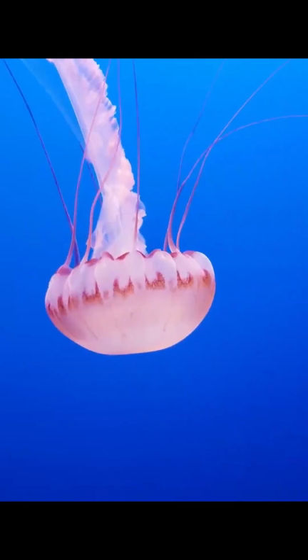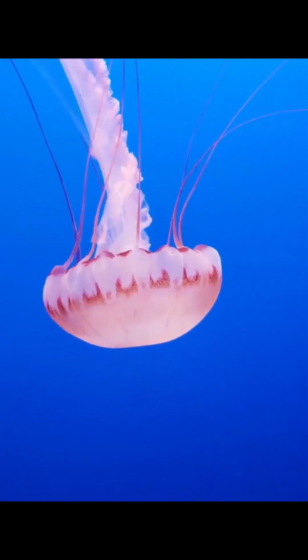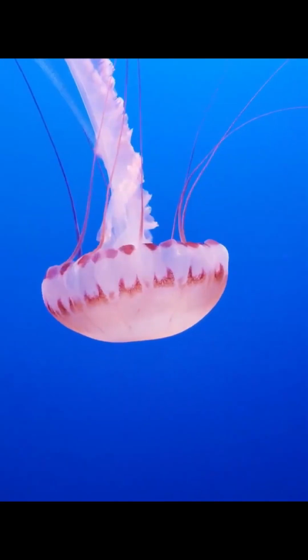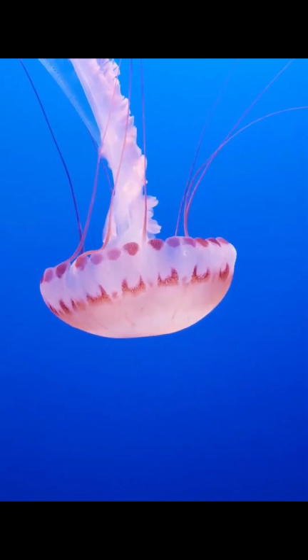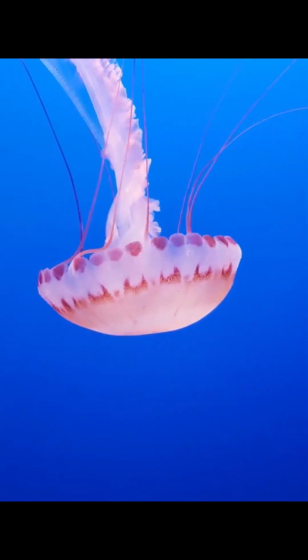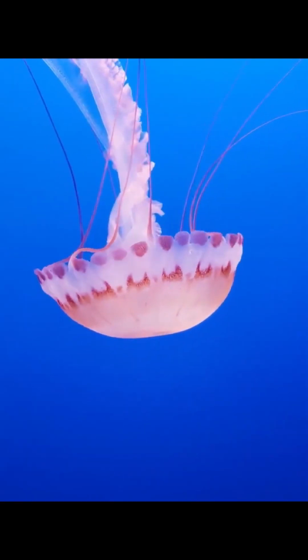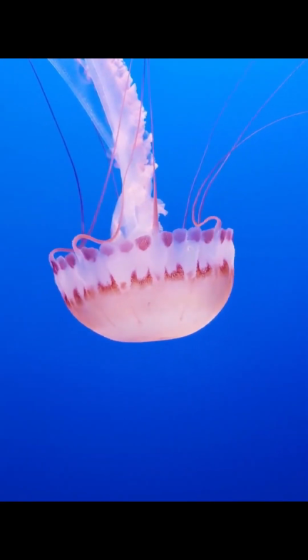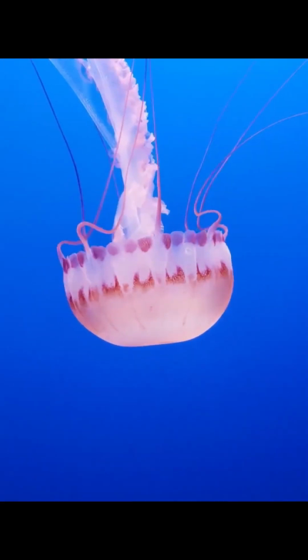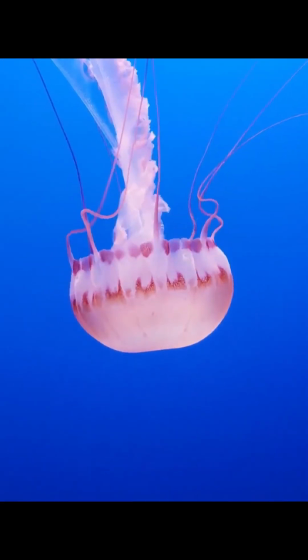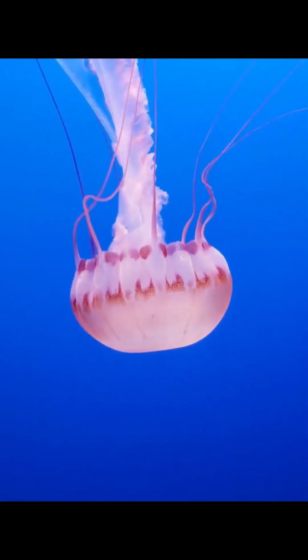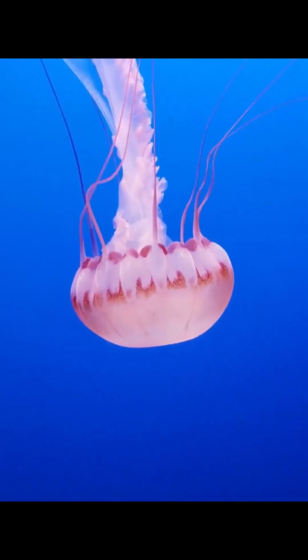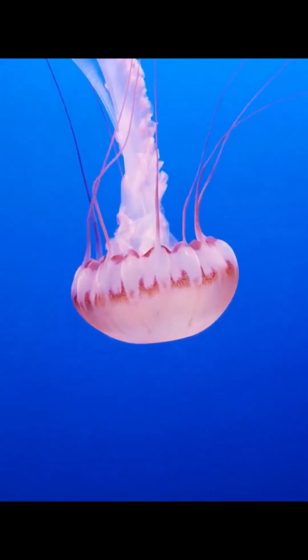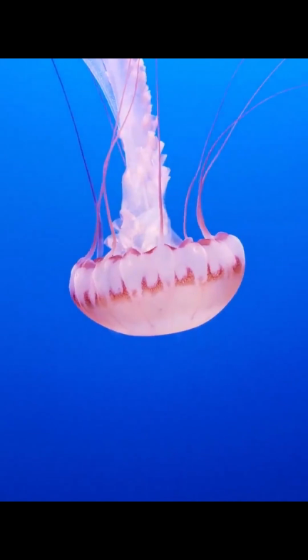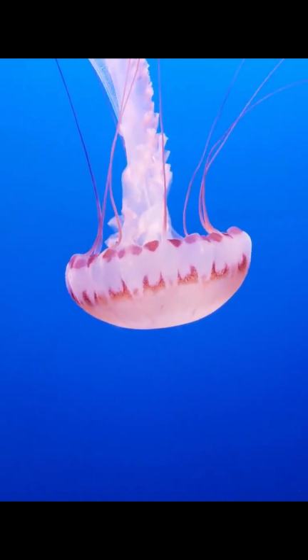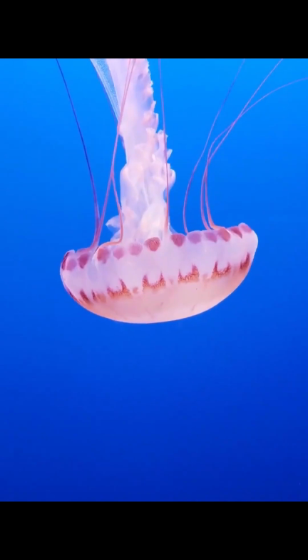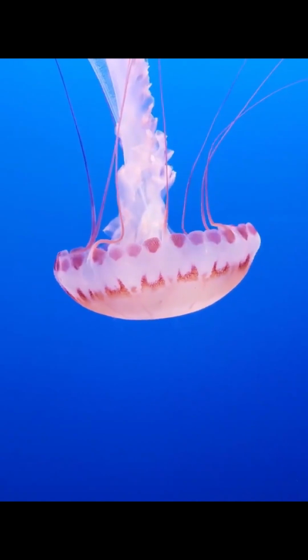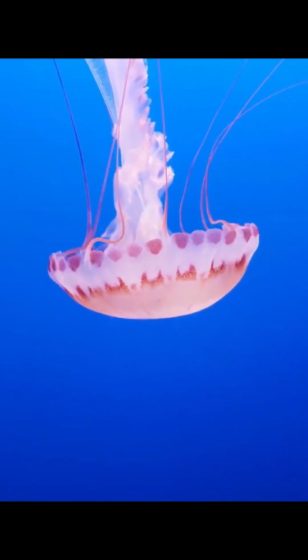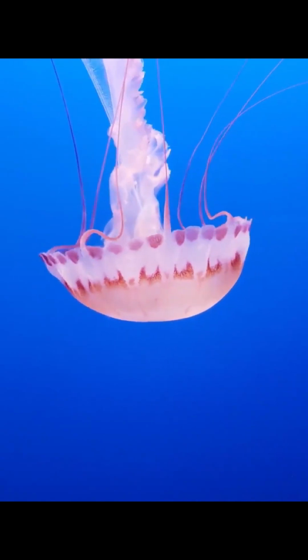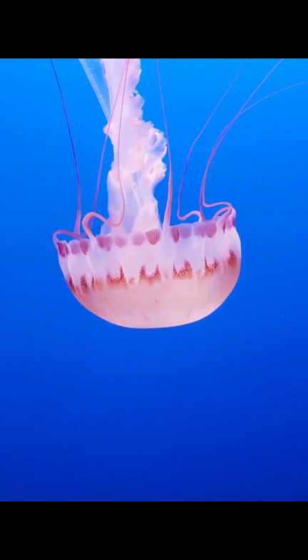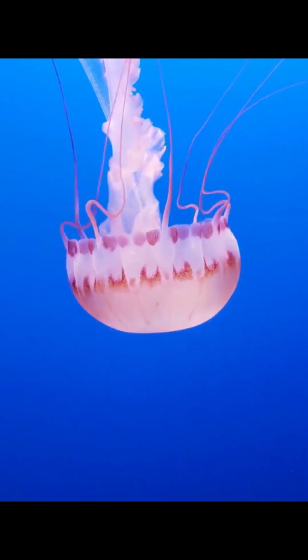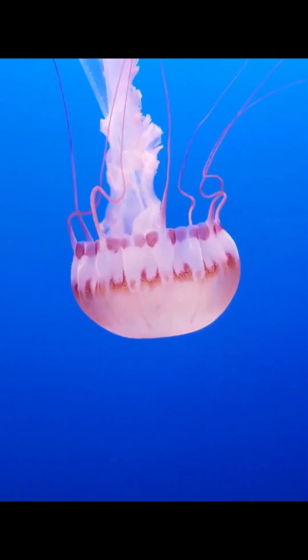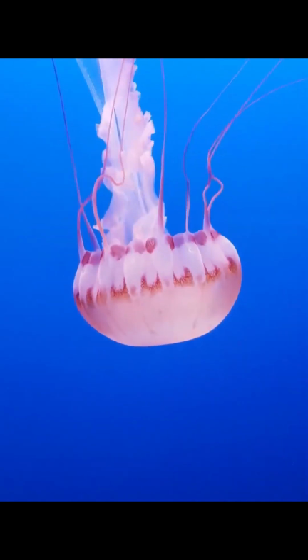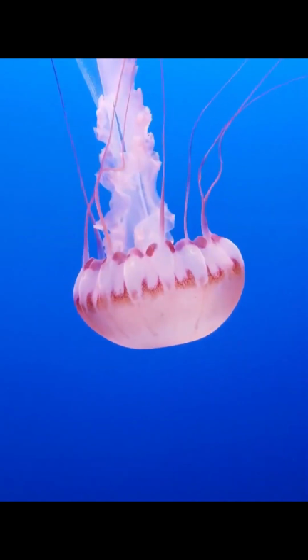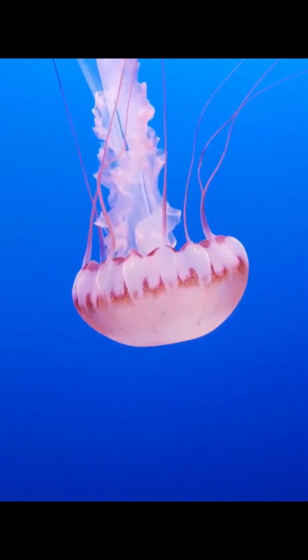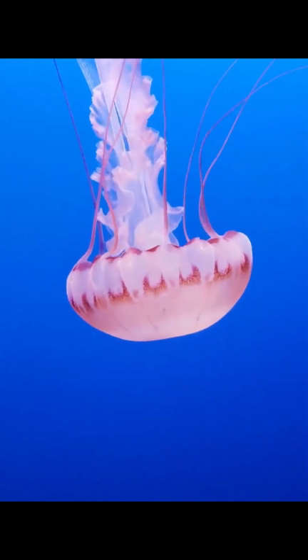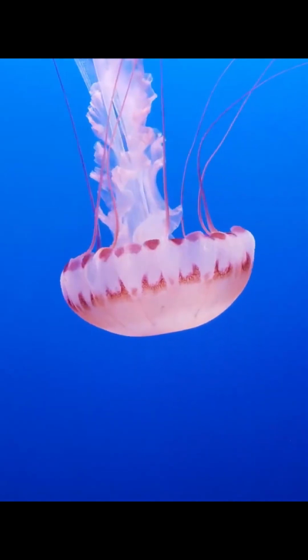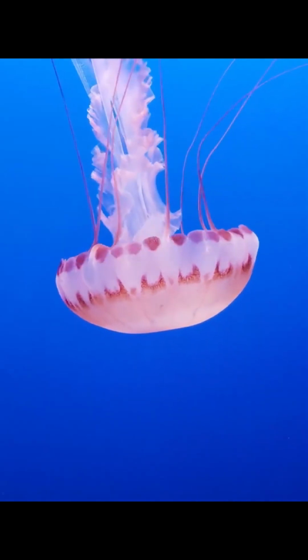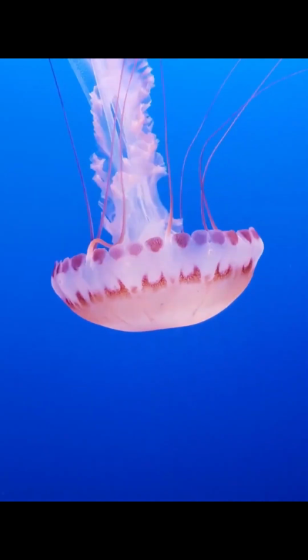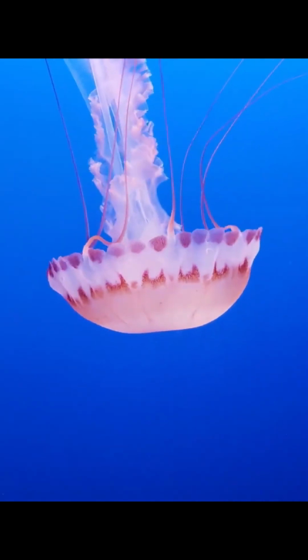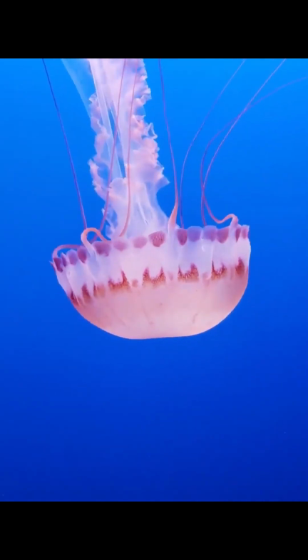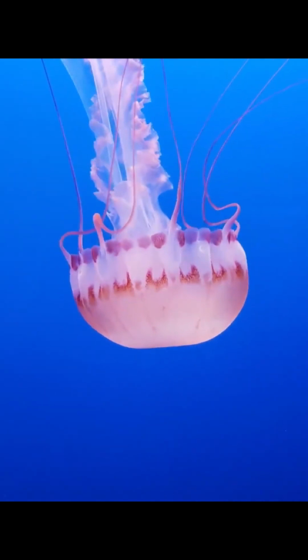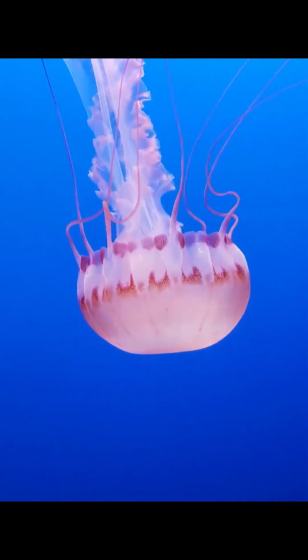Jellyfish with simple eyes are able to work out which direction the sun is in and whether they are moving up or down in the water.